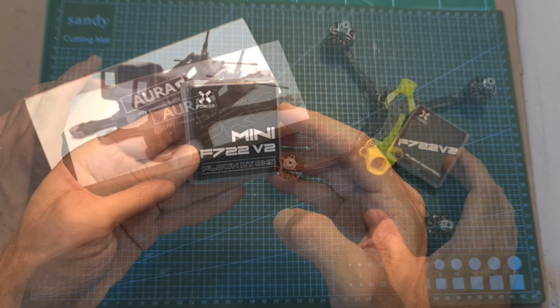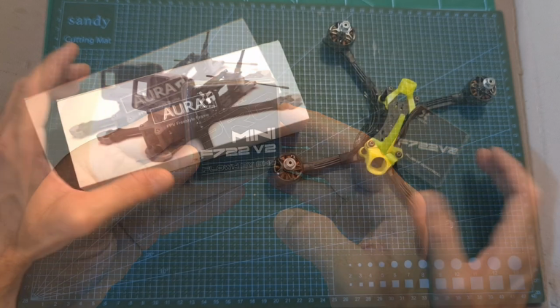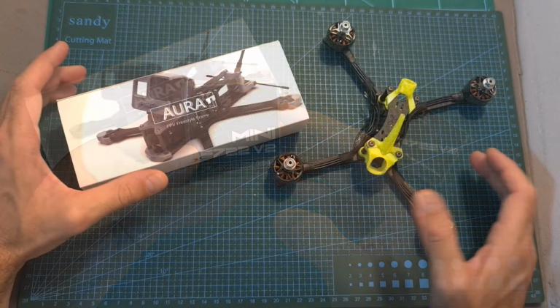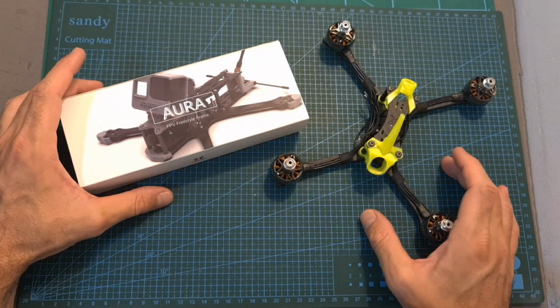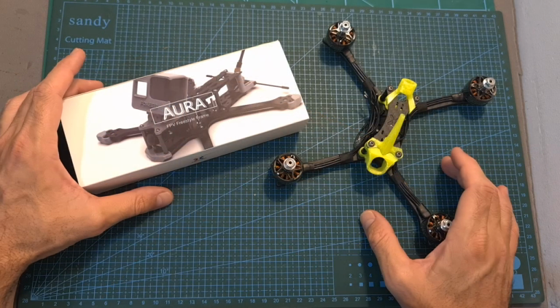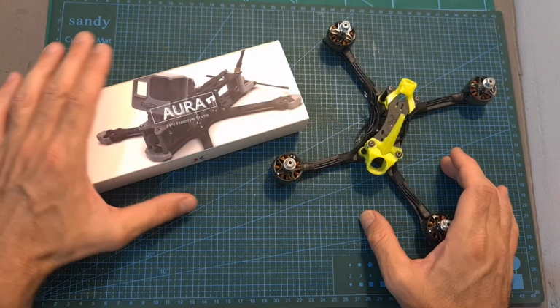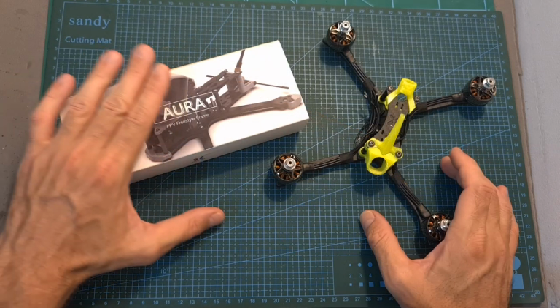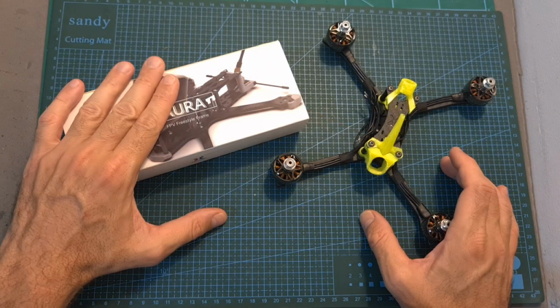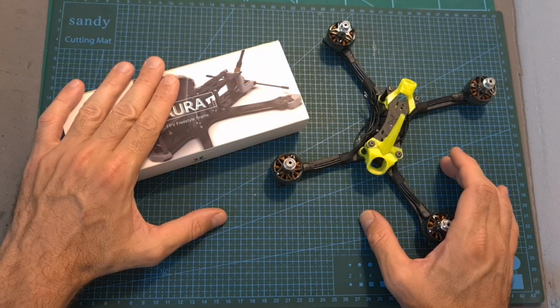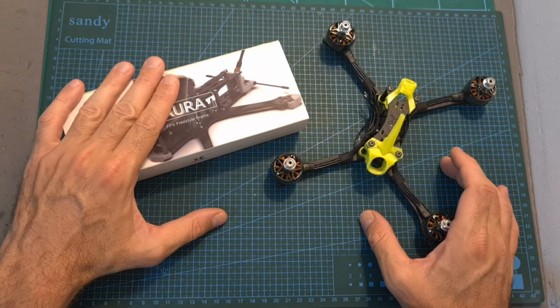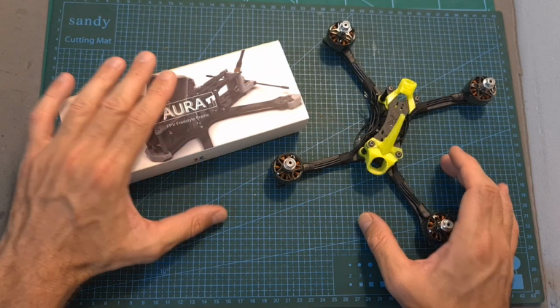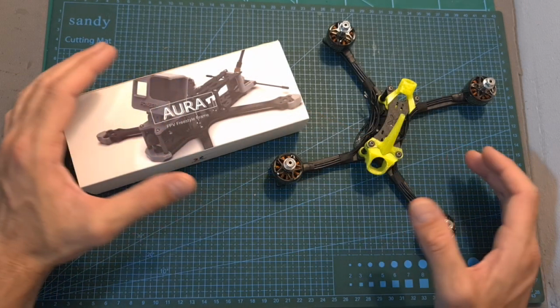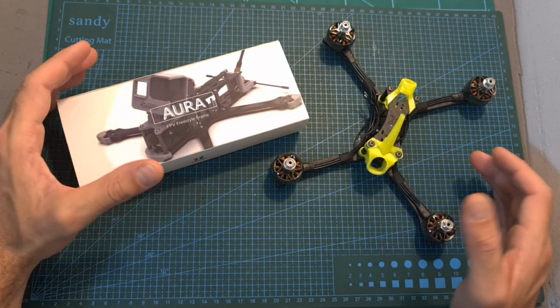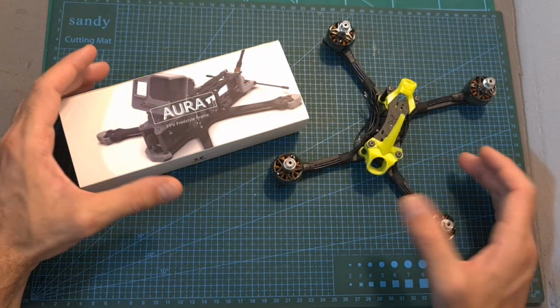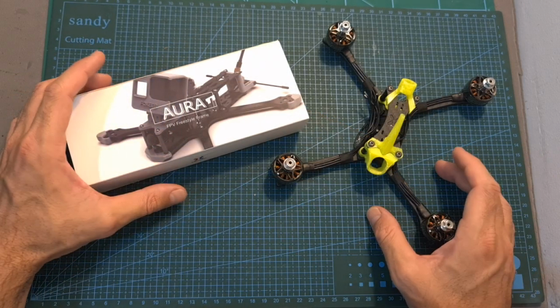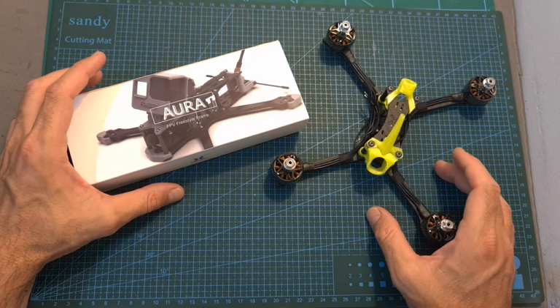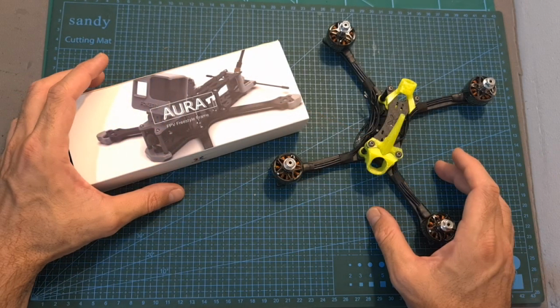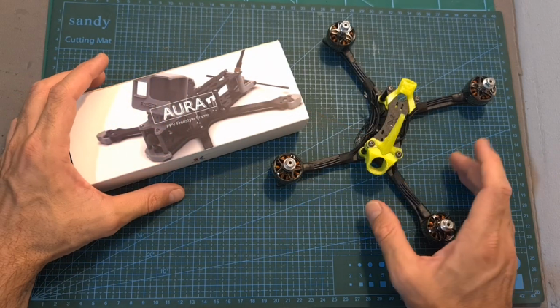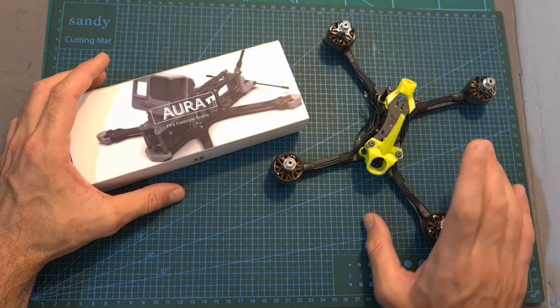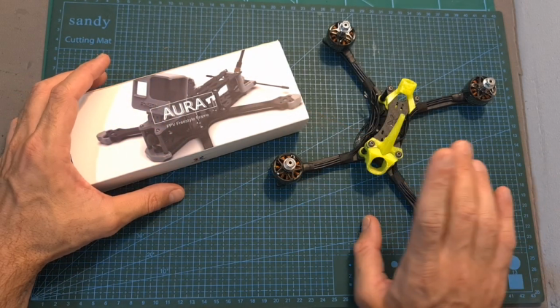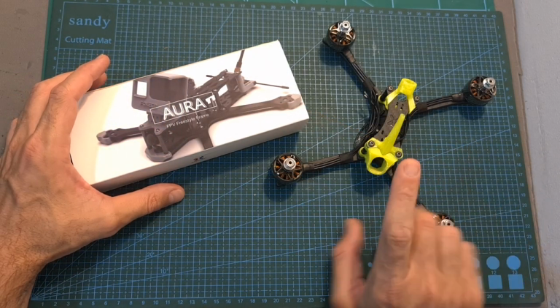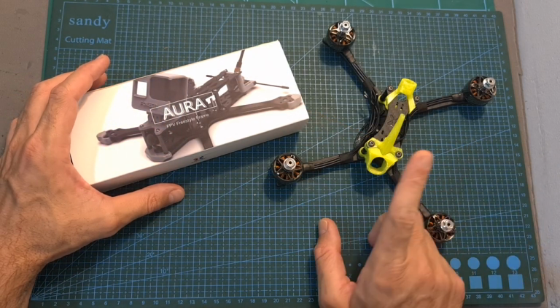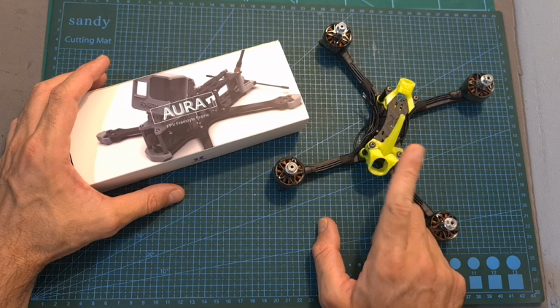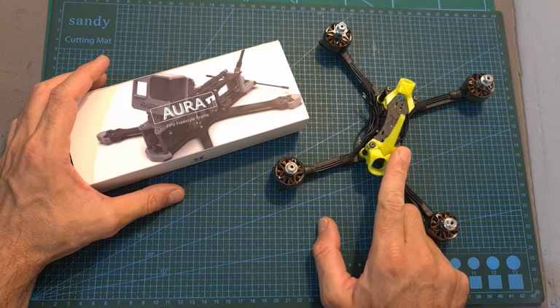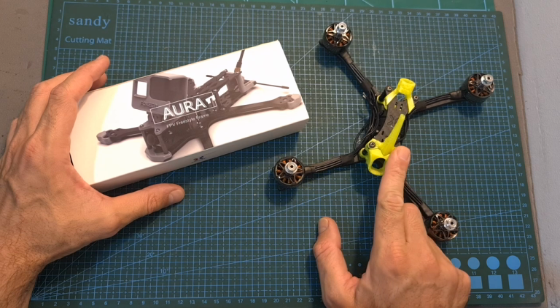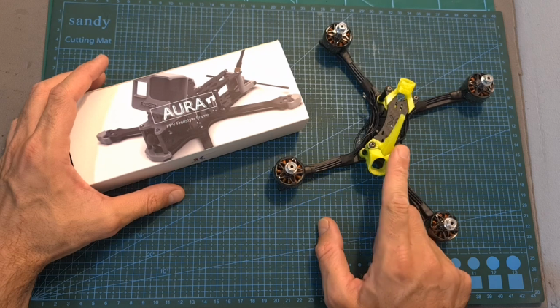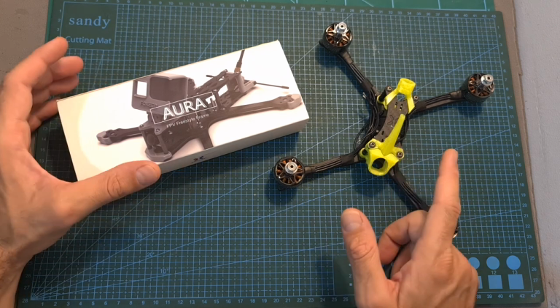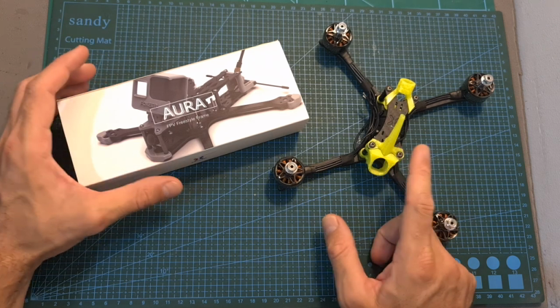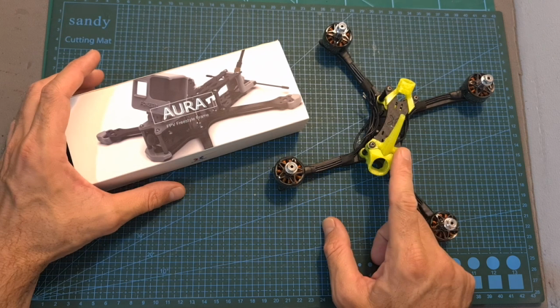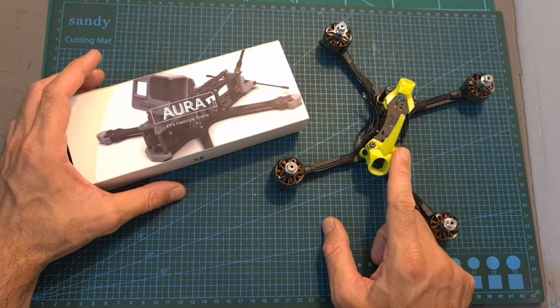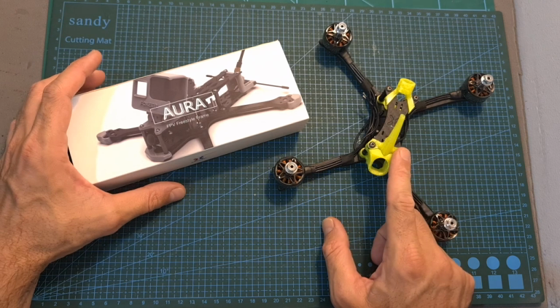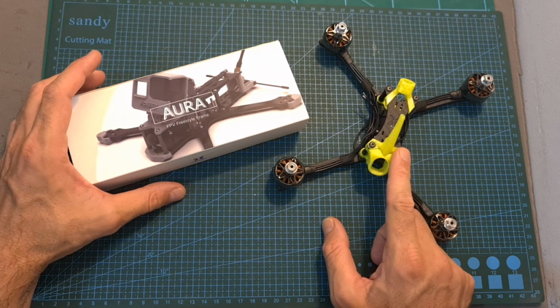Let's start with the new URA frame which was recently released along with the Scissor frame which I have recently reviewed.